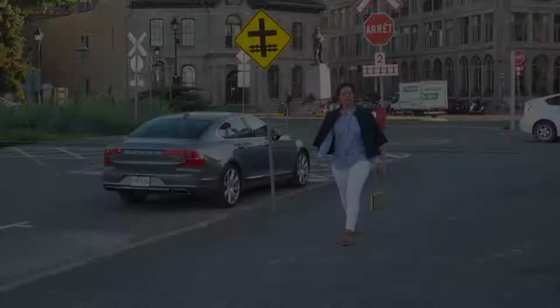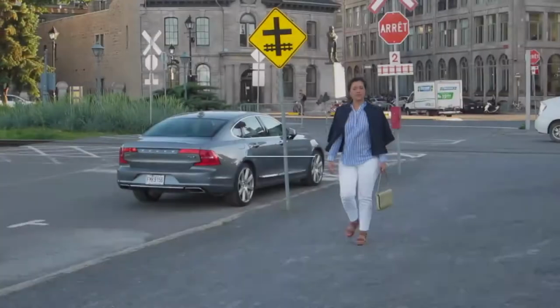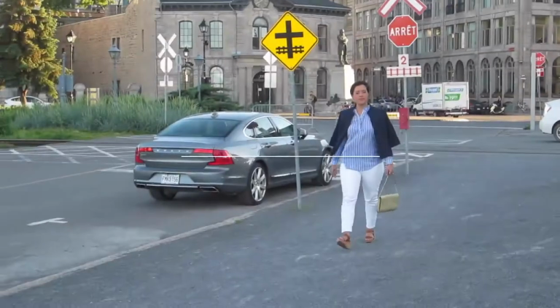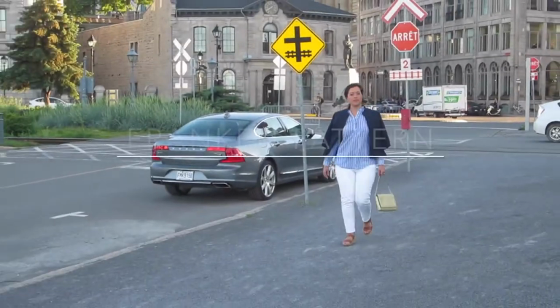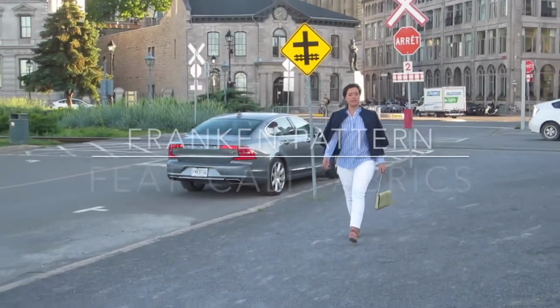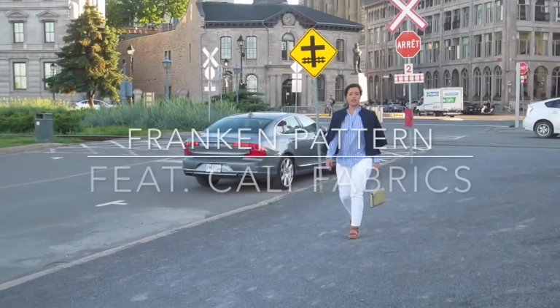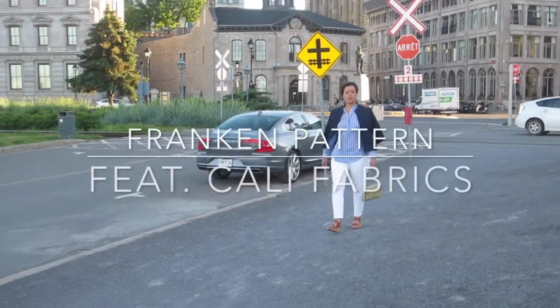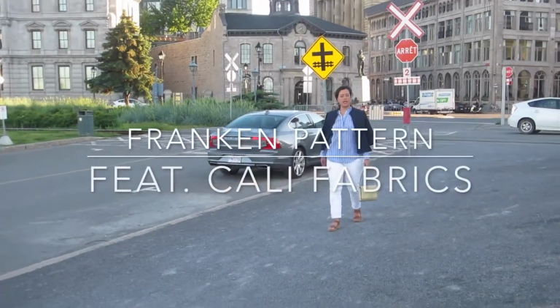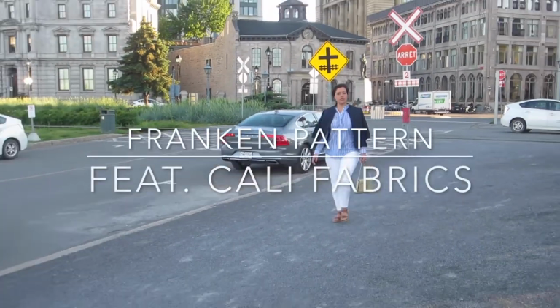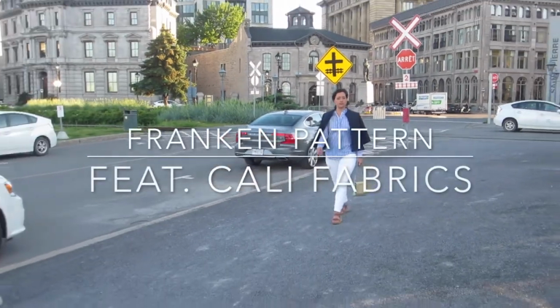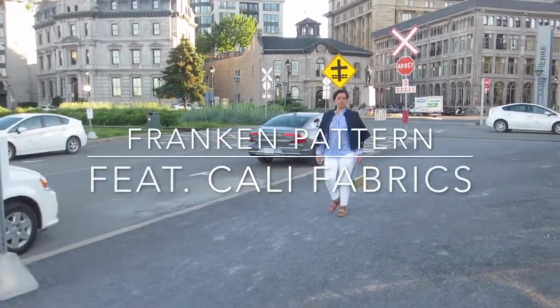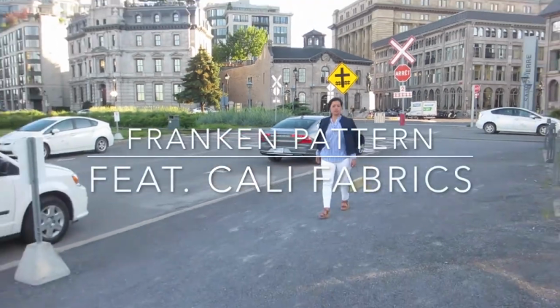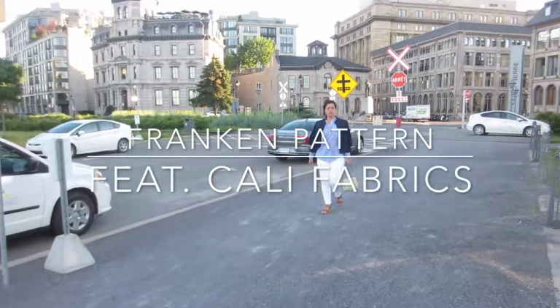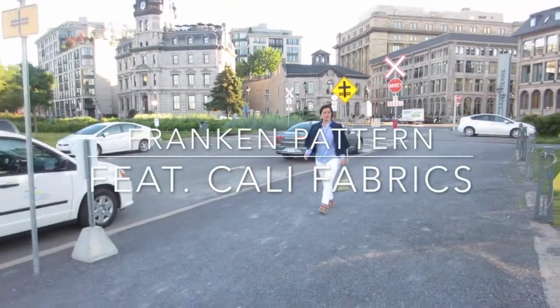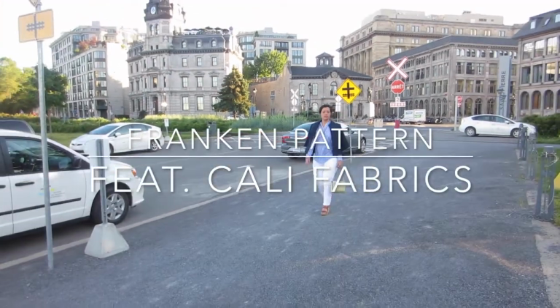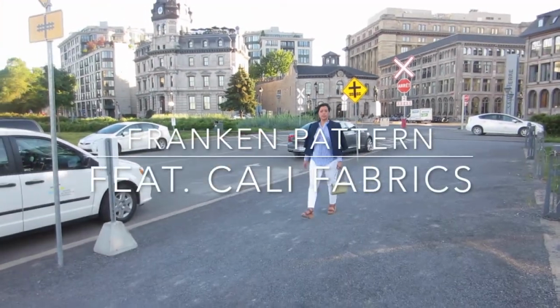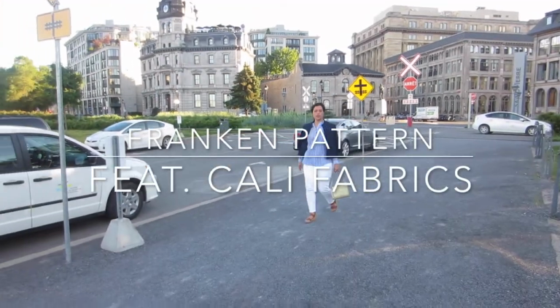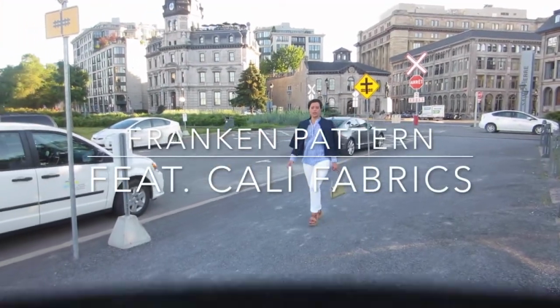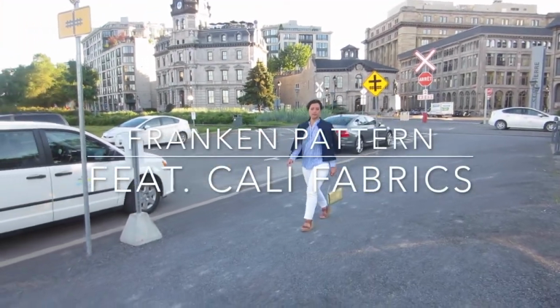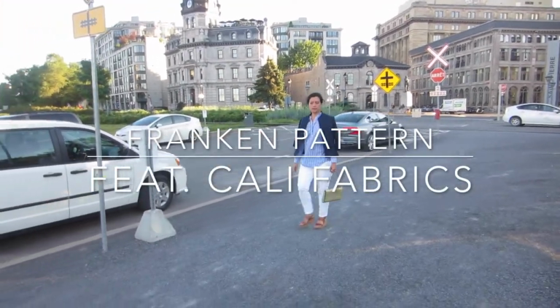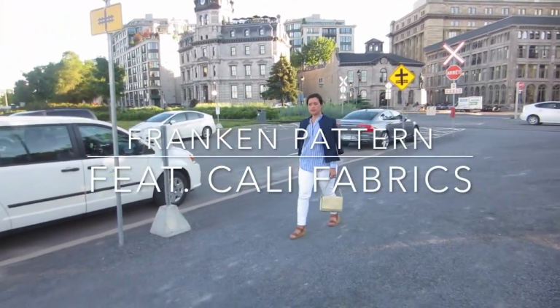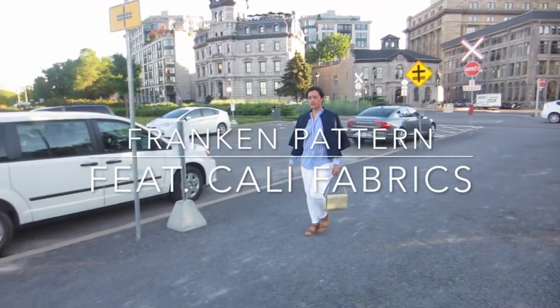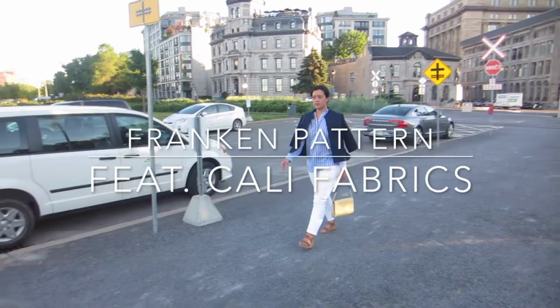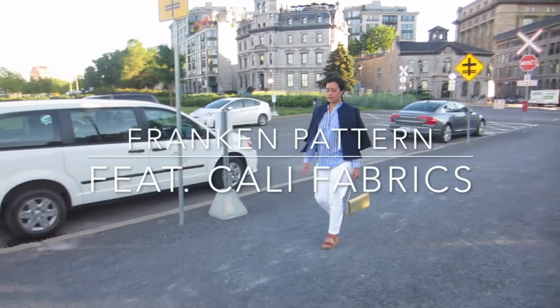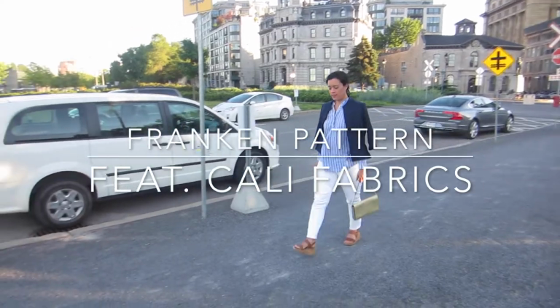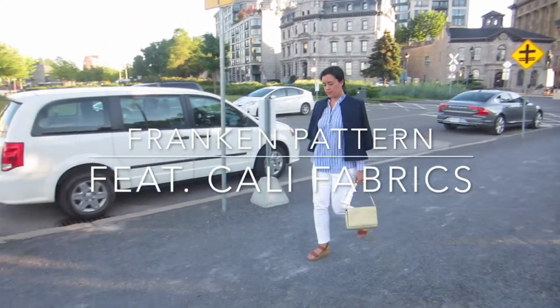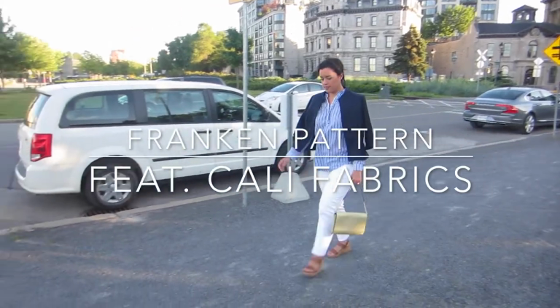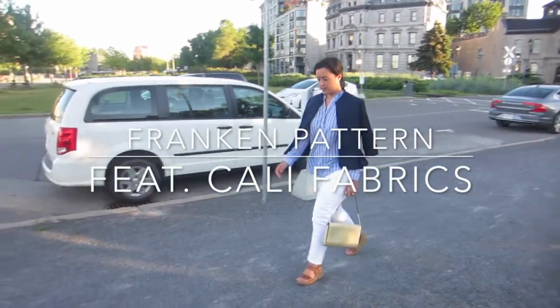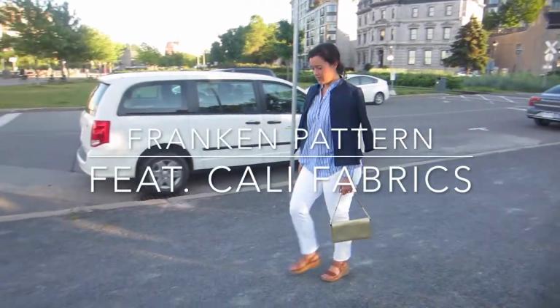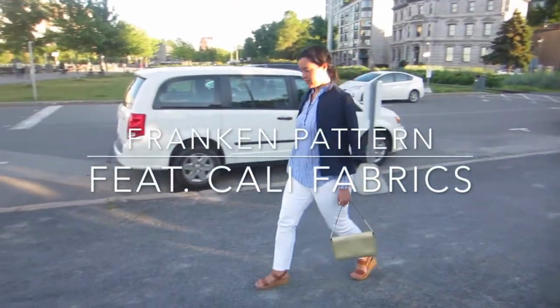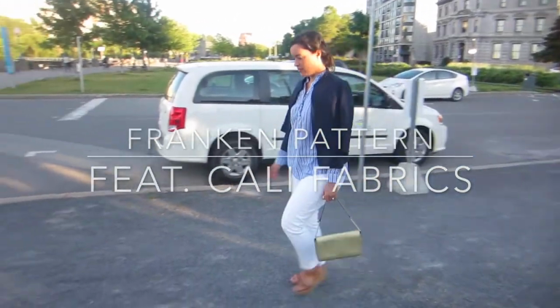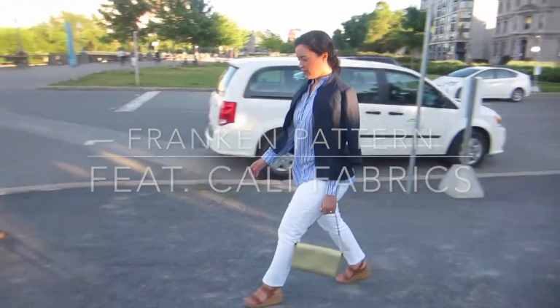Hey you guys, it's Lindsay here. Welcome back to my channel Inside the Hymn.